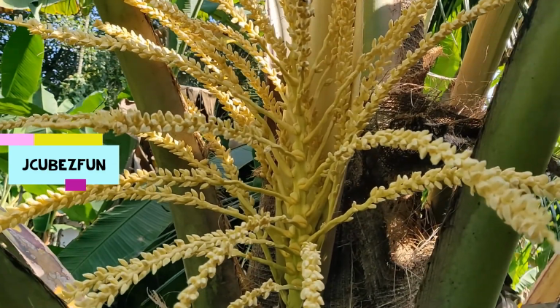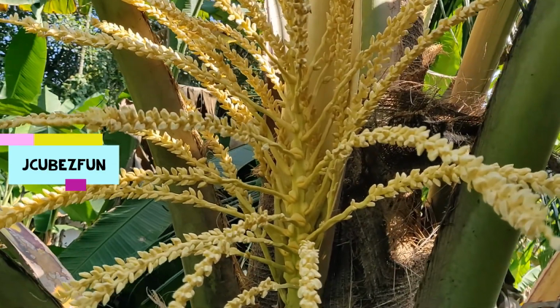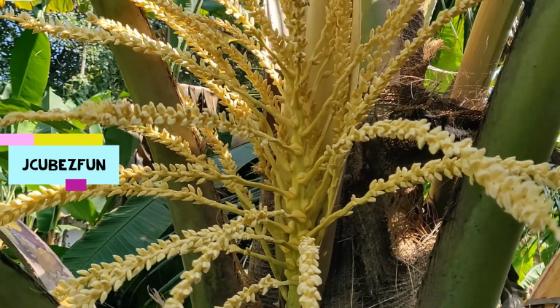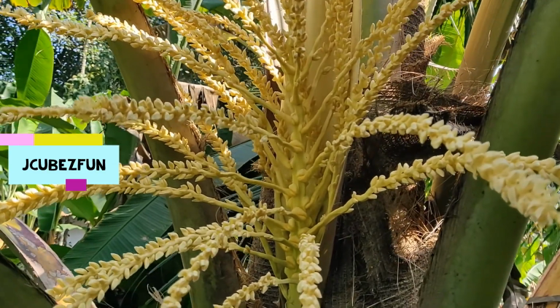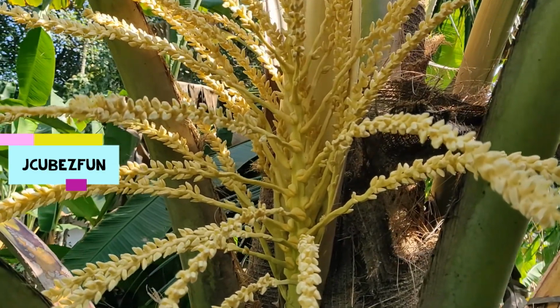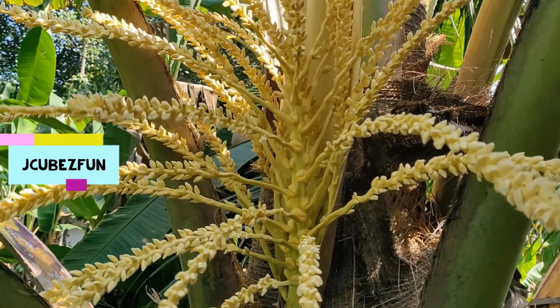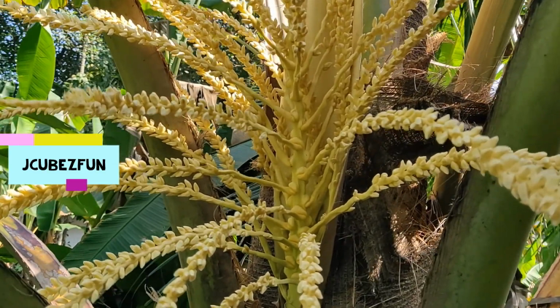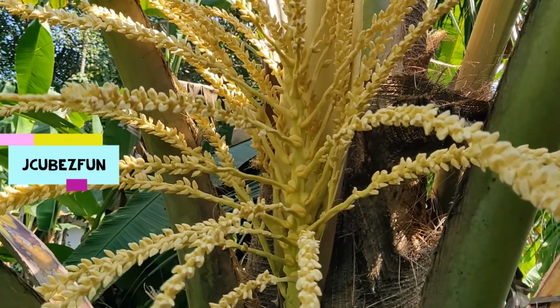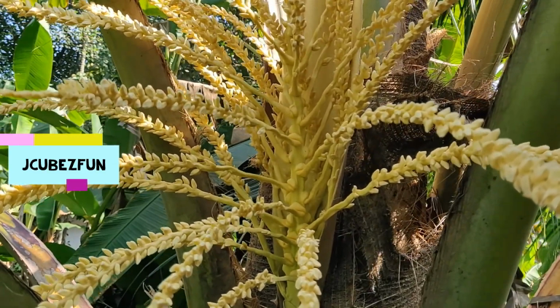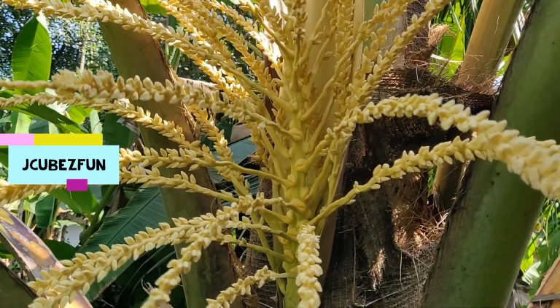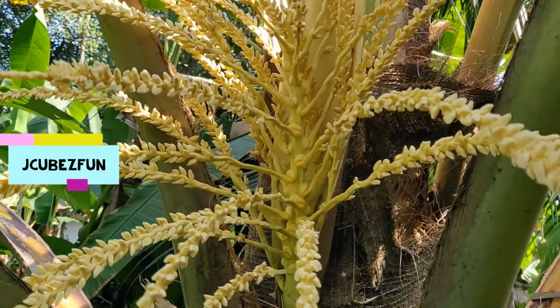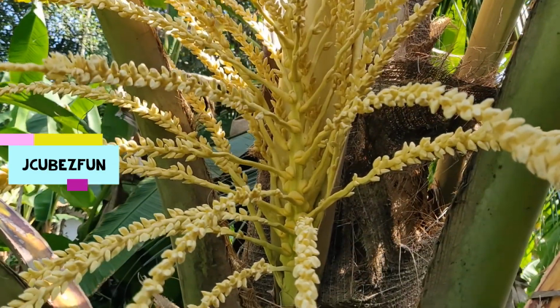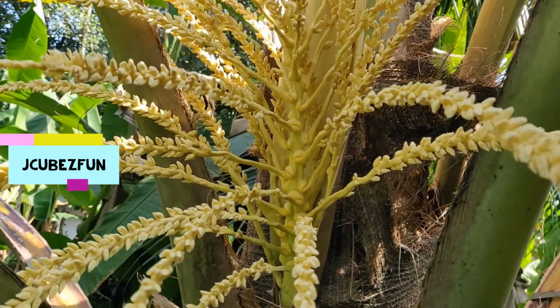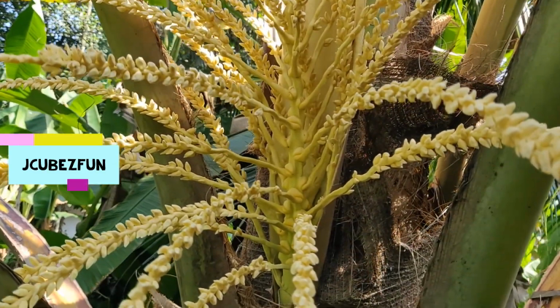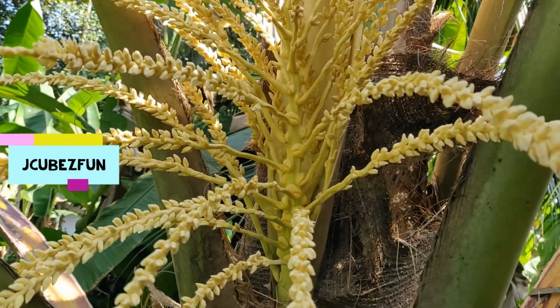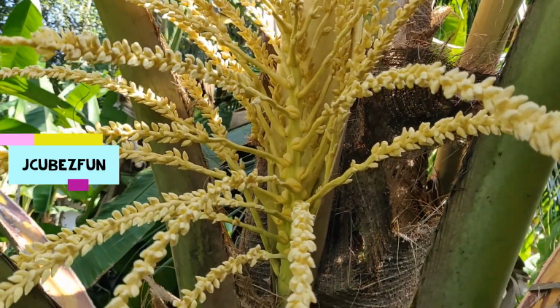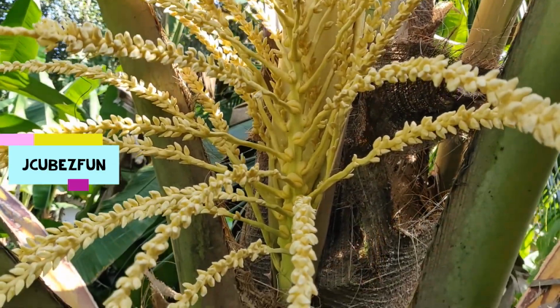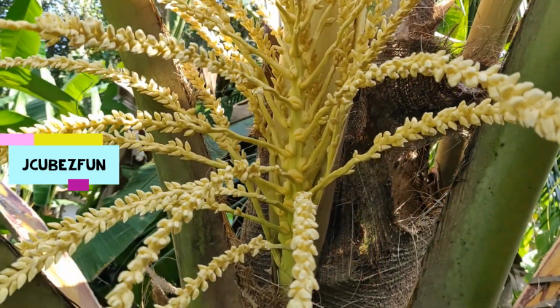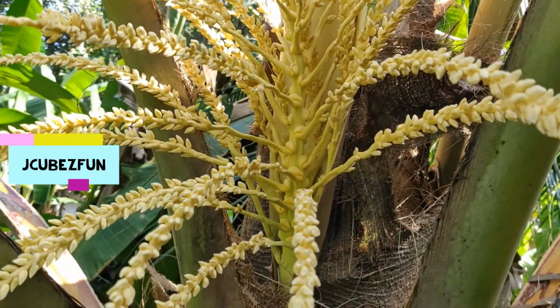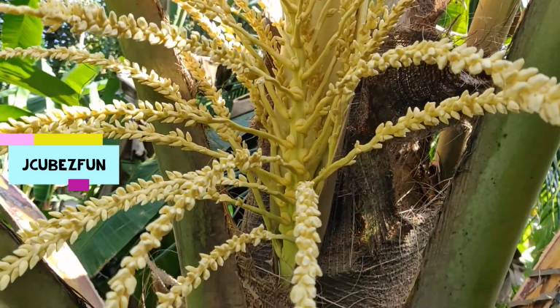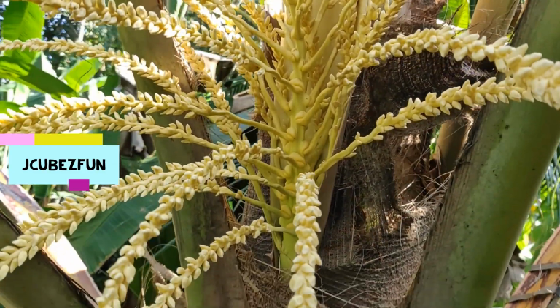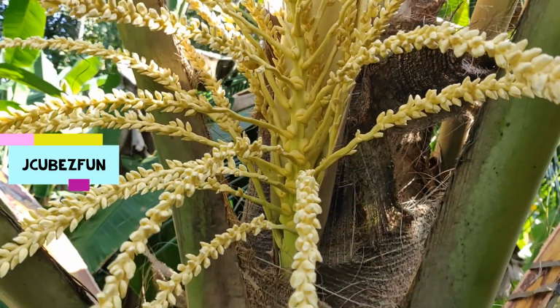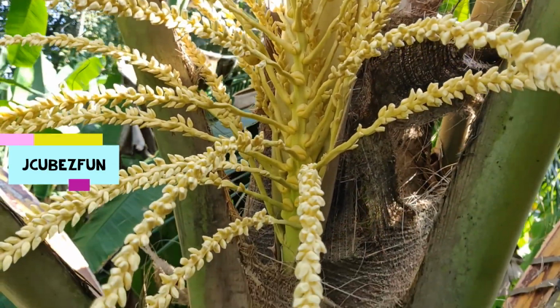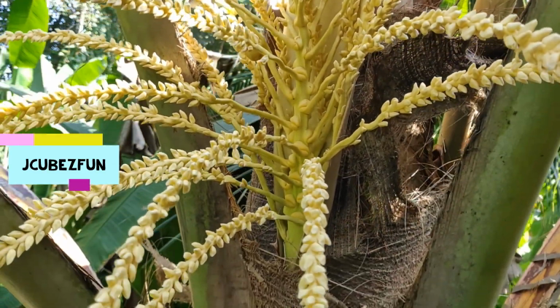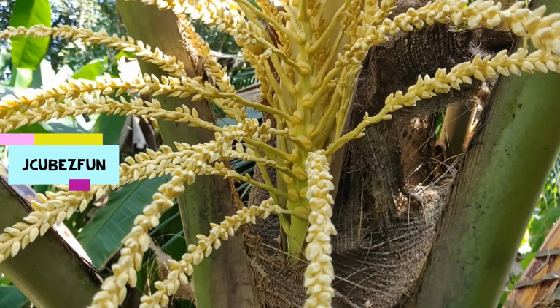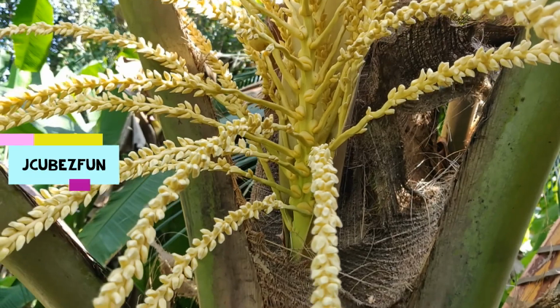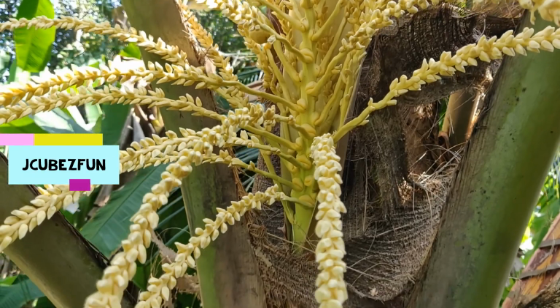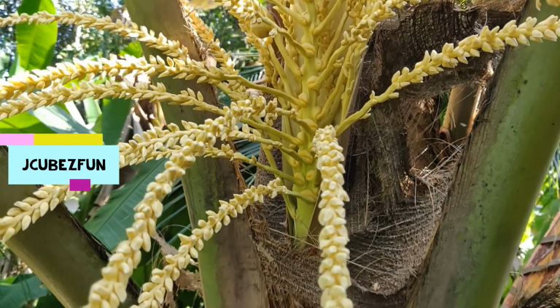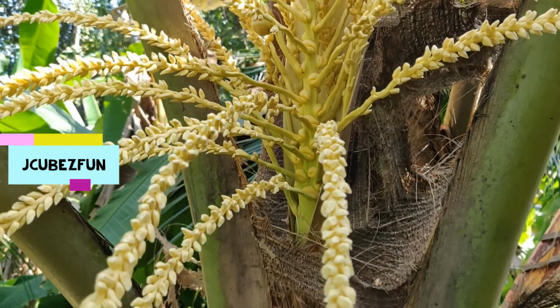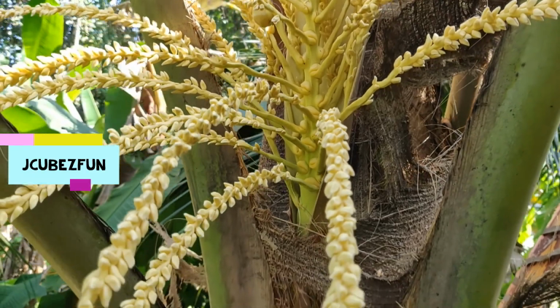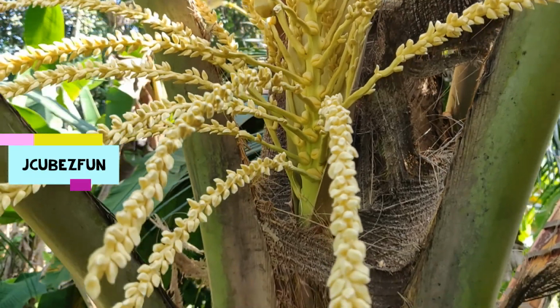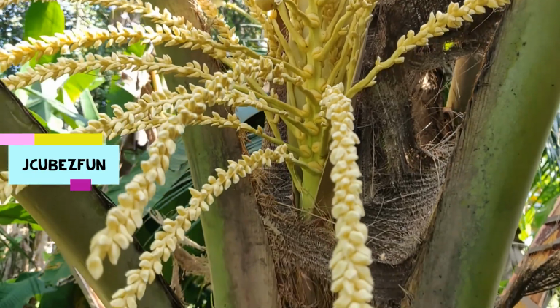Happy to show you the blossoming of the maiden flower of our coconut tree.